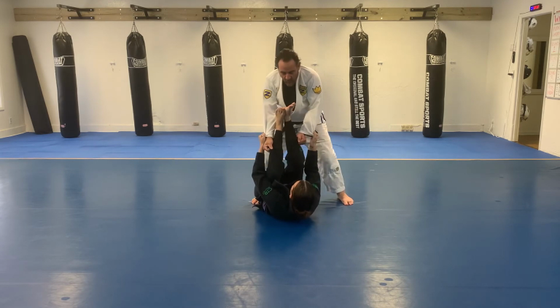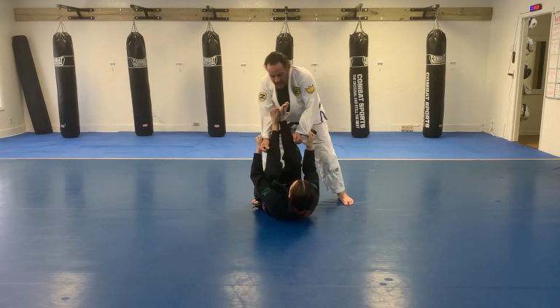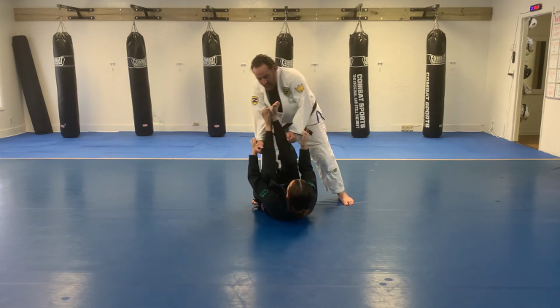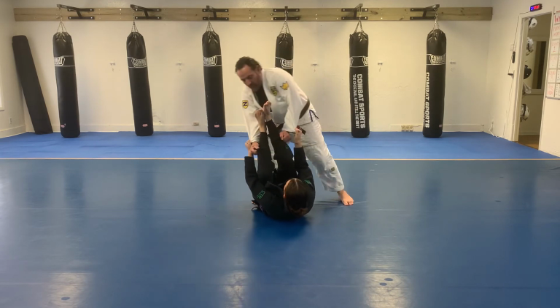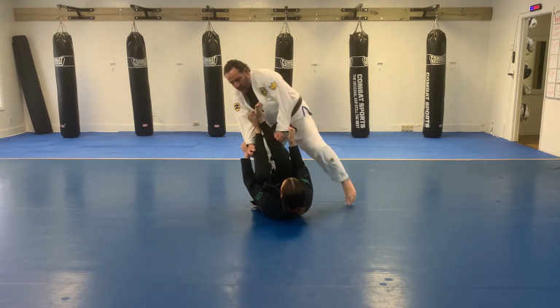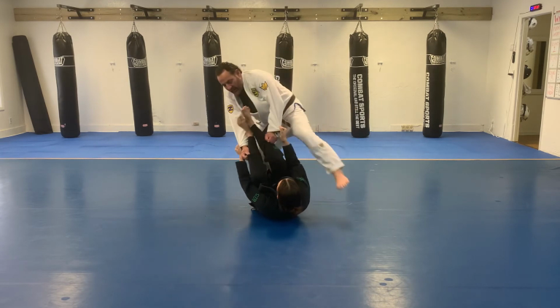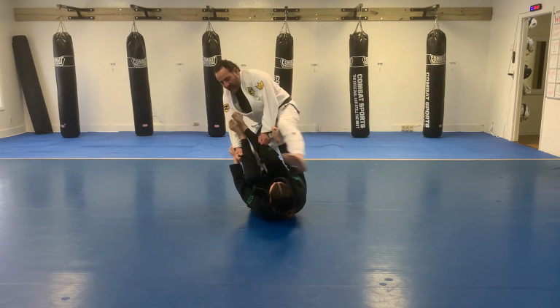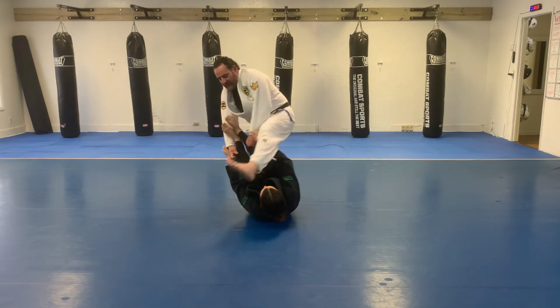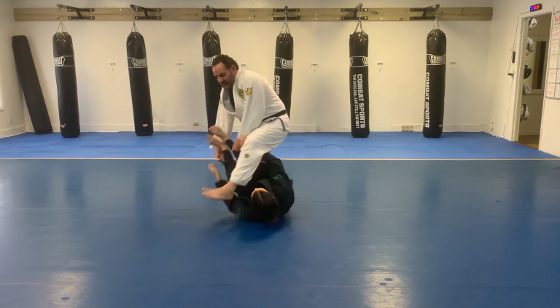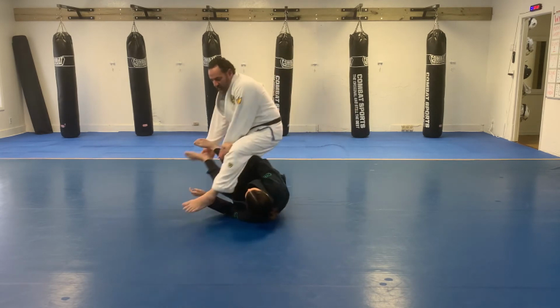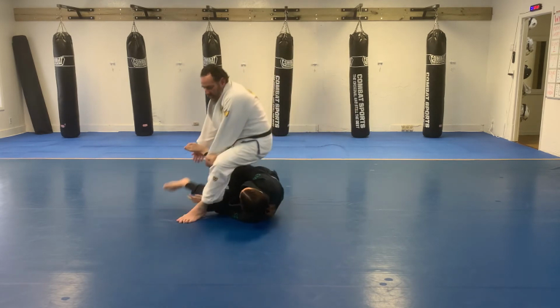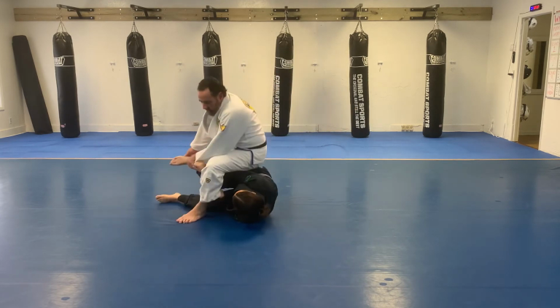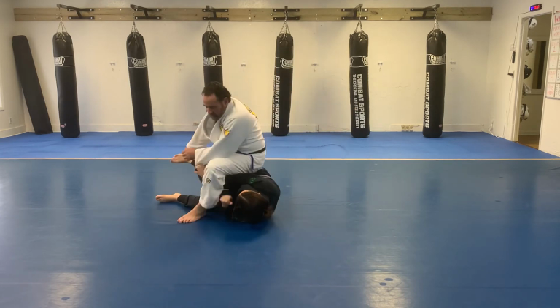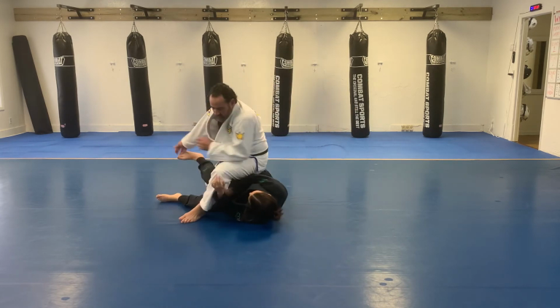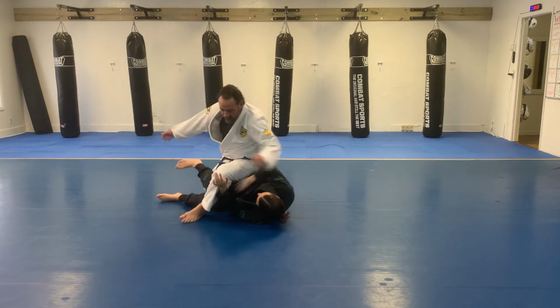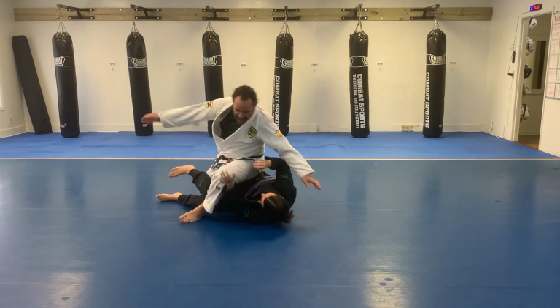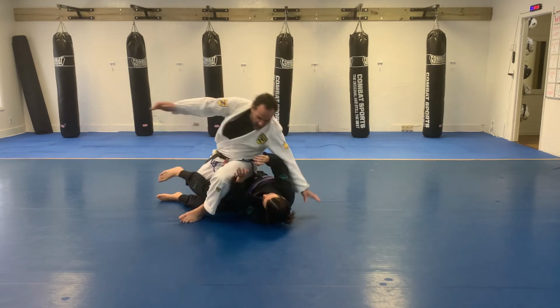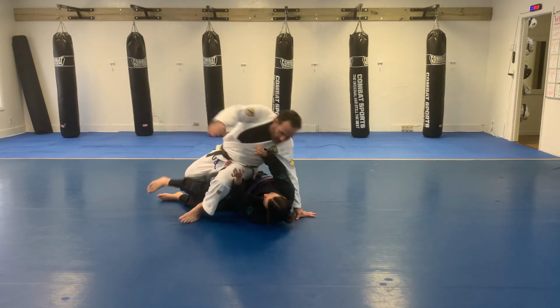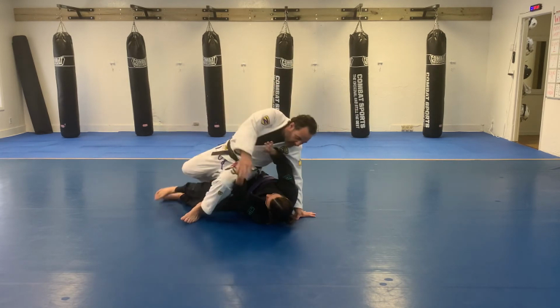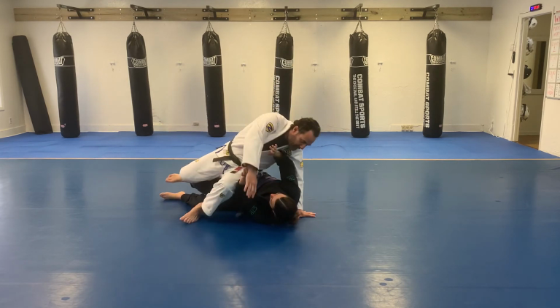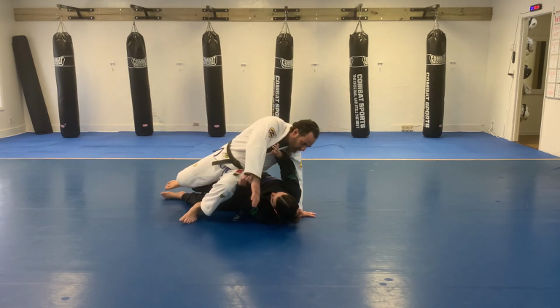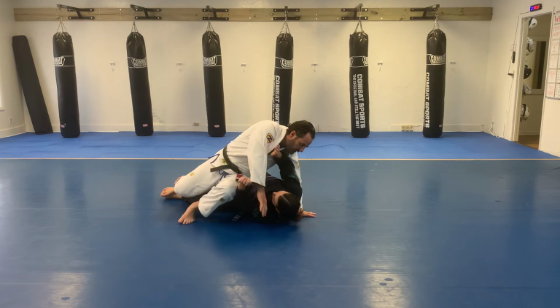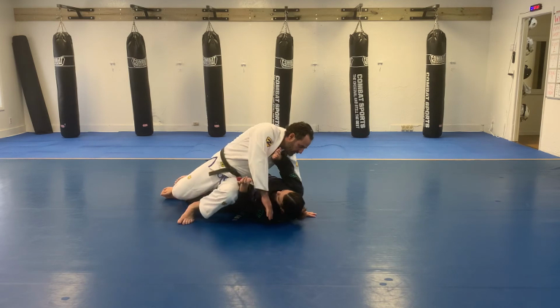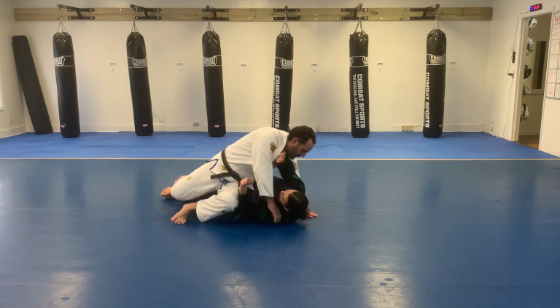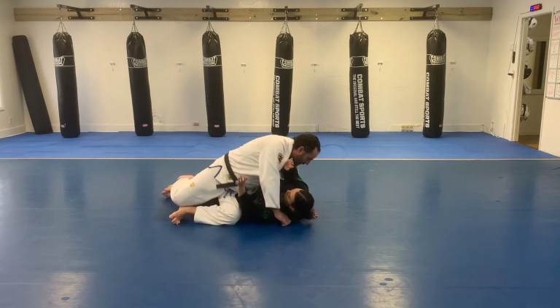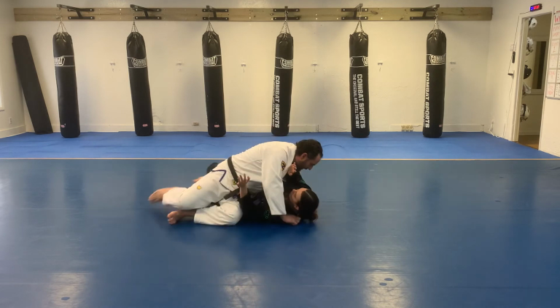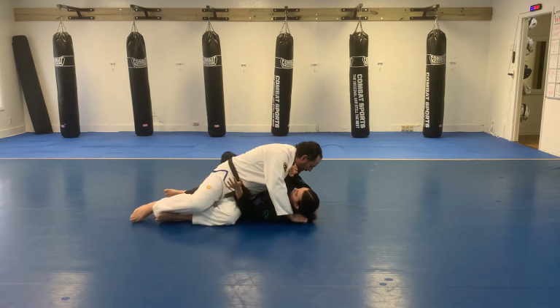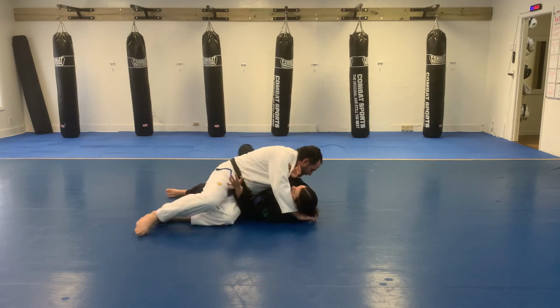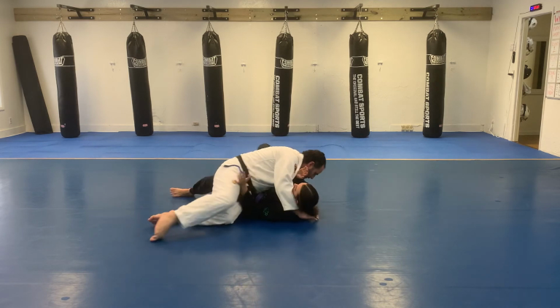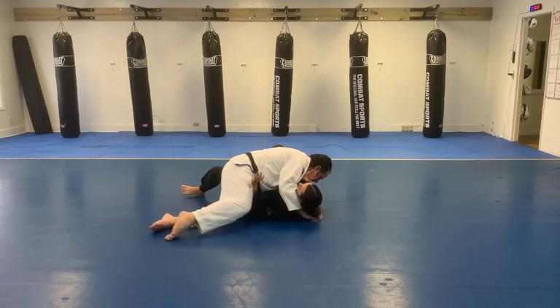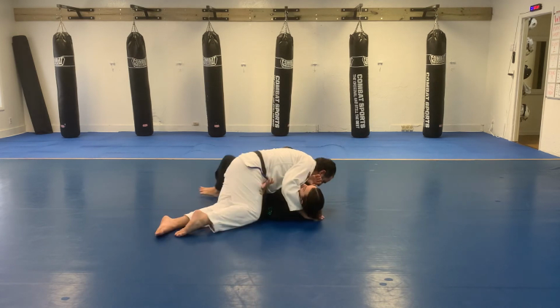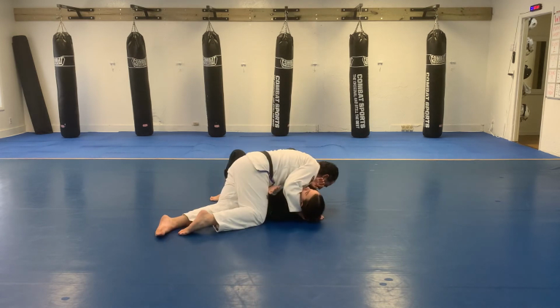Stepping over the legs, sitting on the hip, coming around the pass.